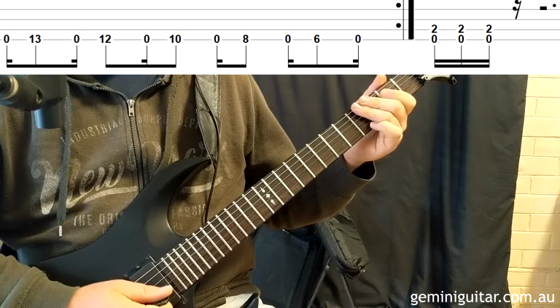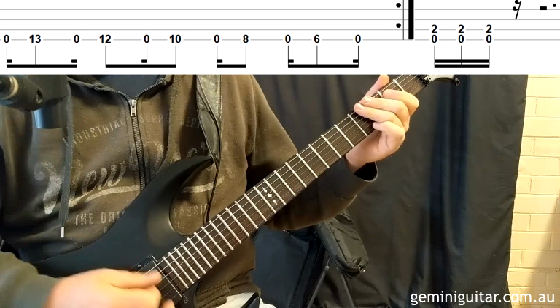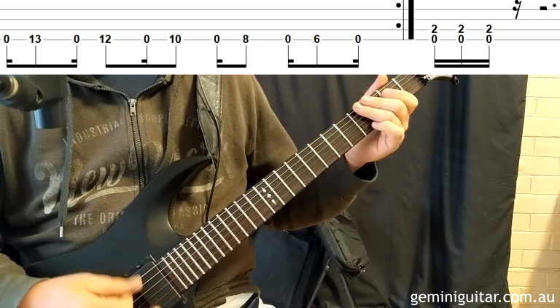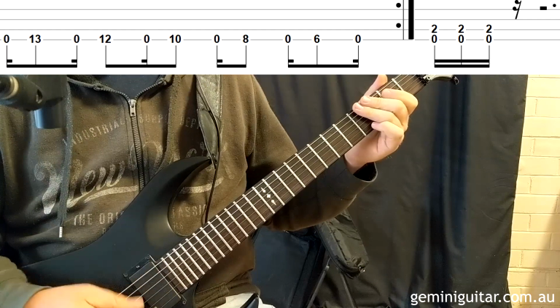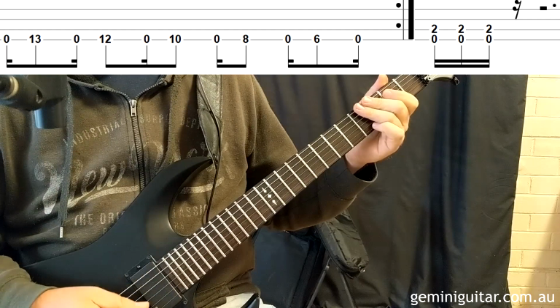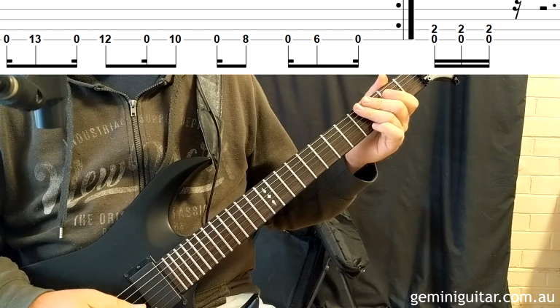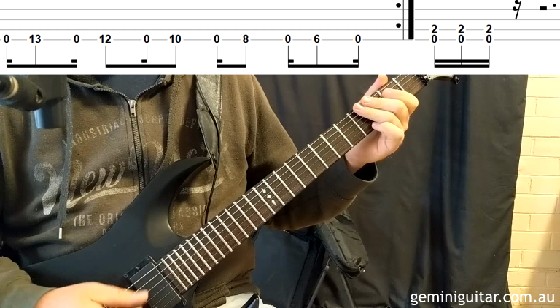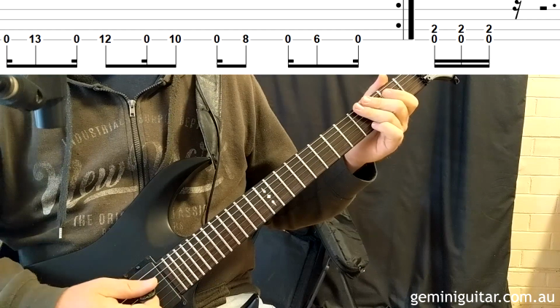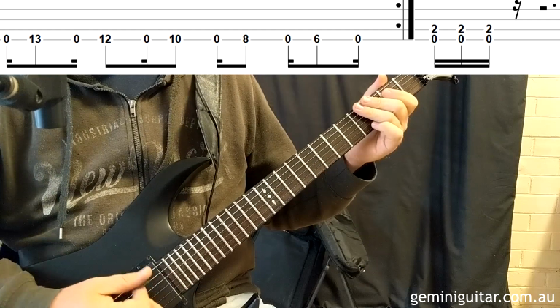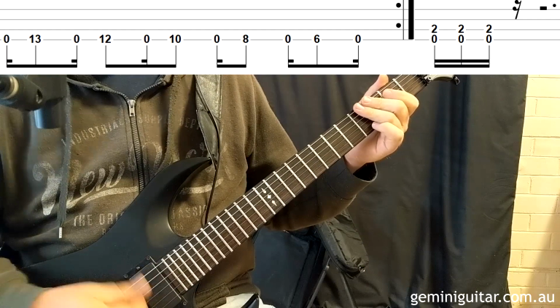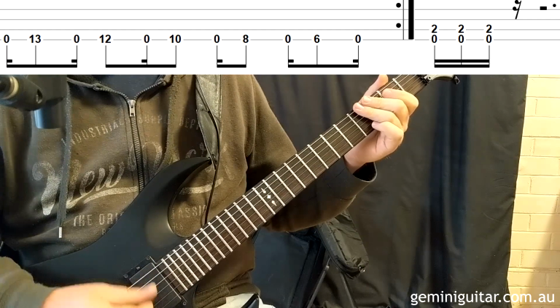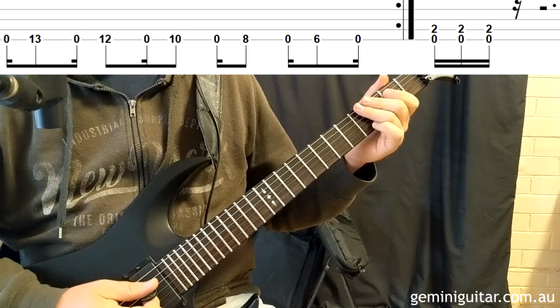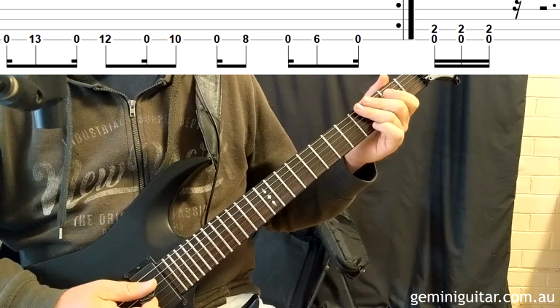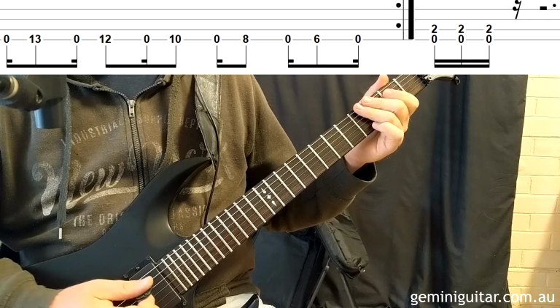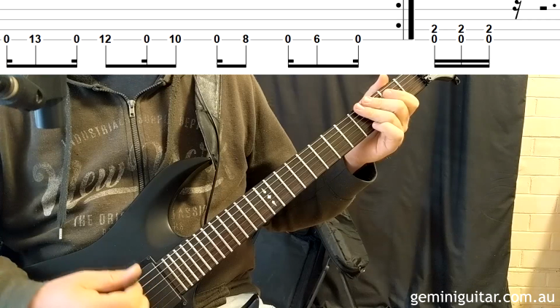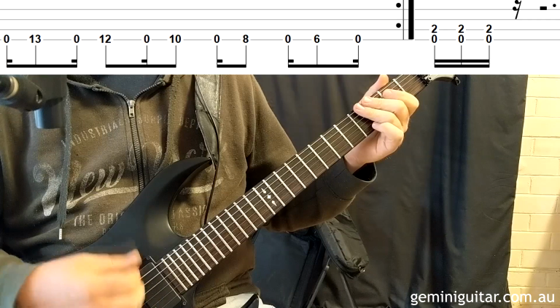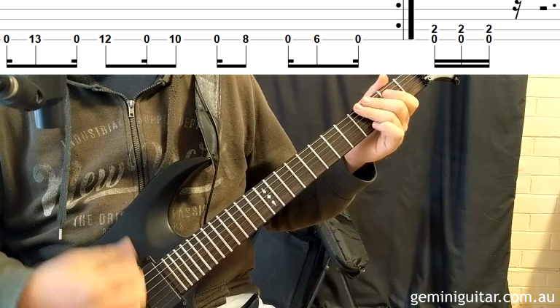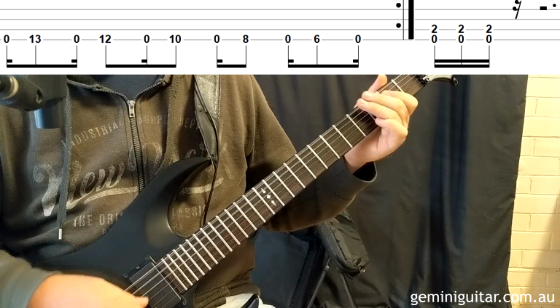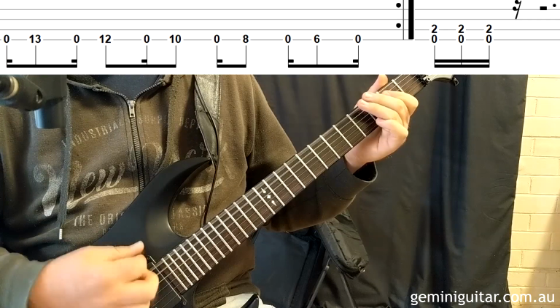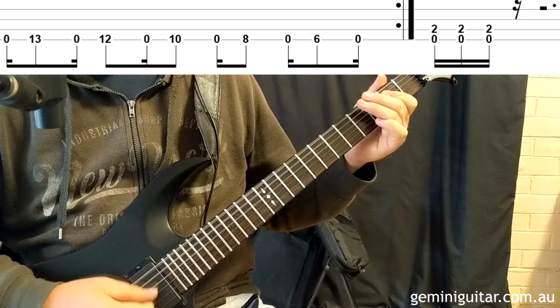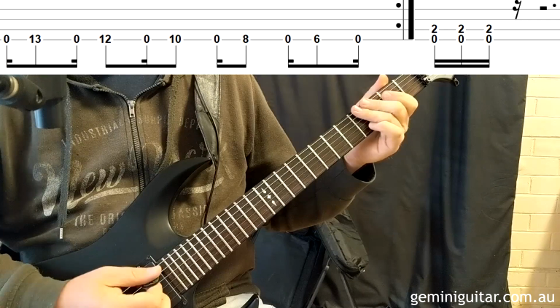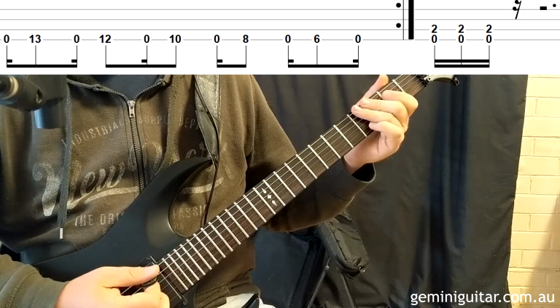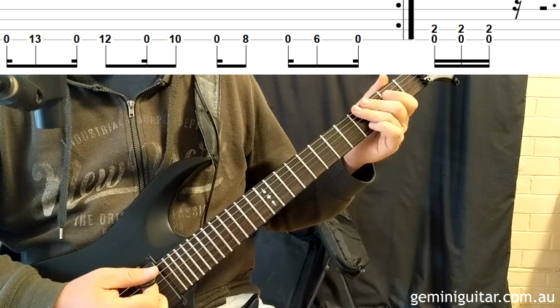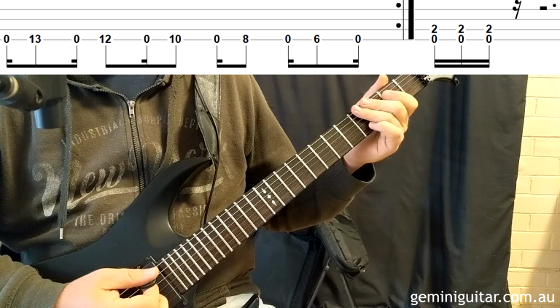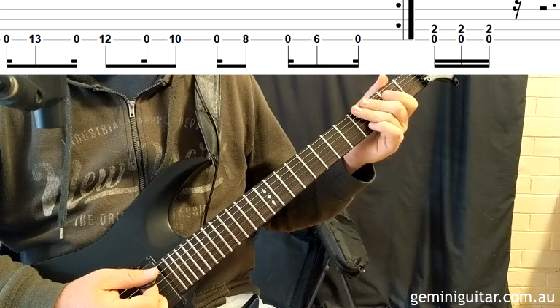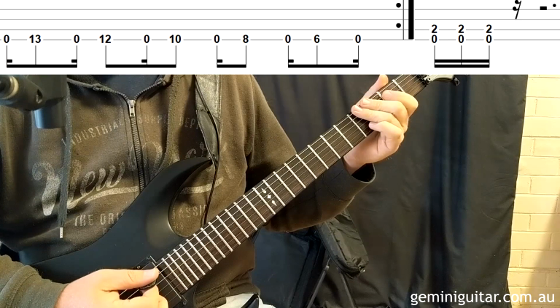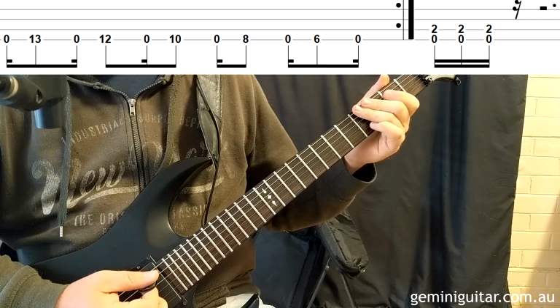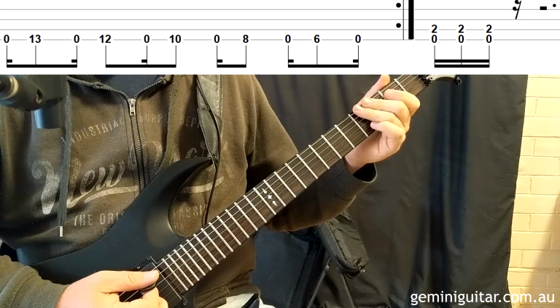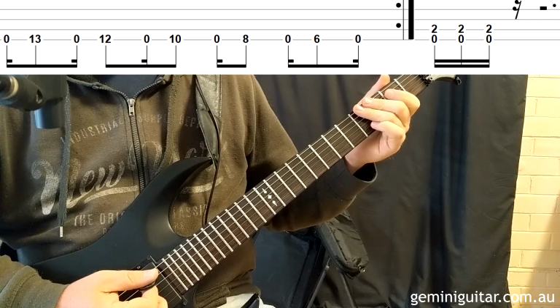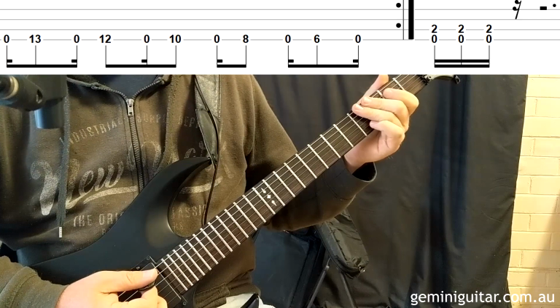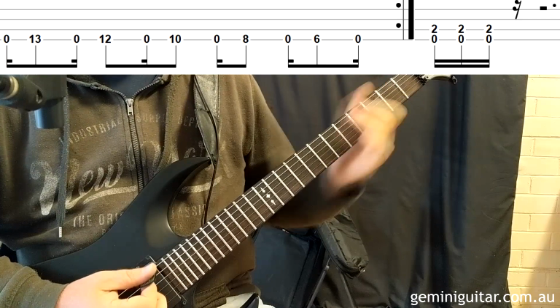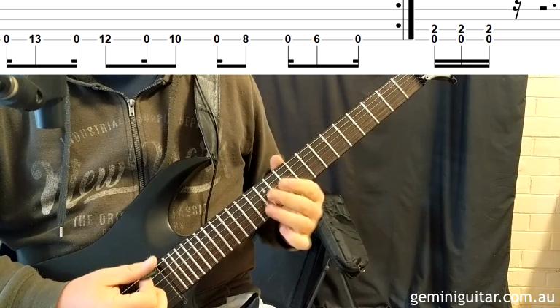The last bit is reasonably straightforward — just three strums on the low E power chord: down, up, down.